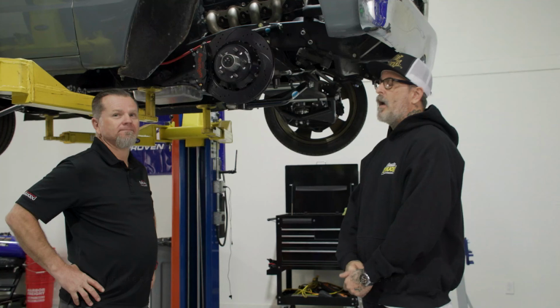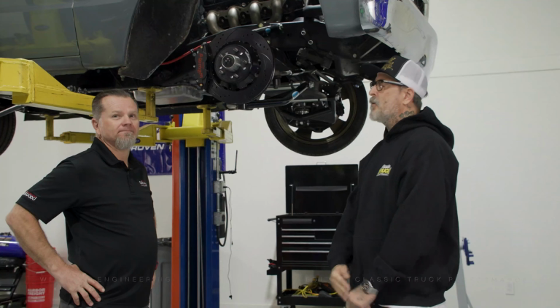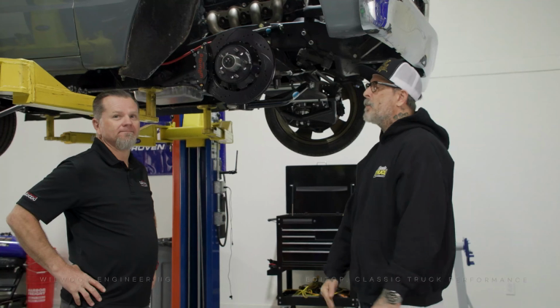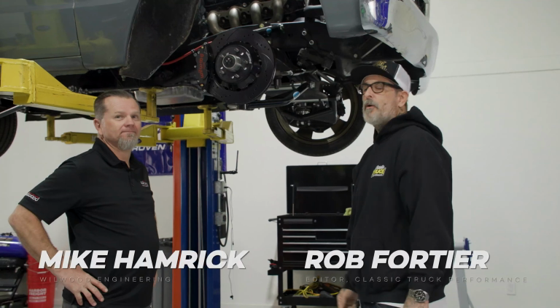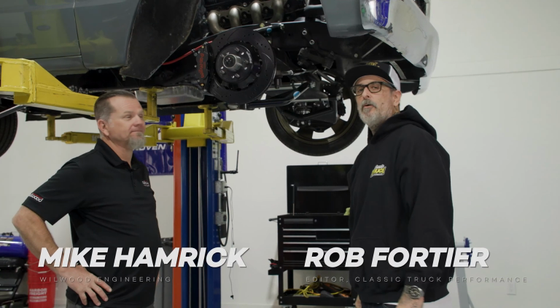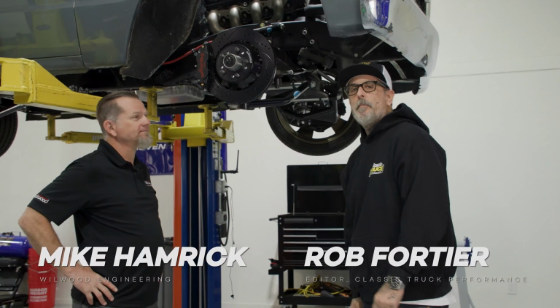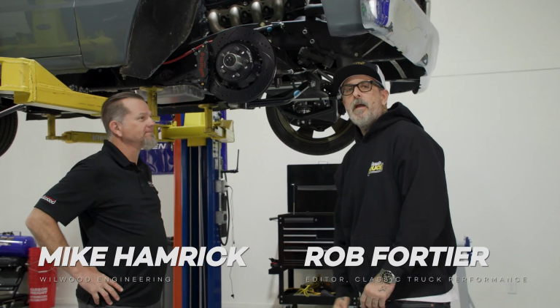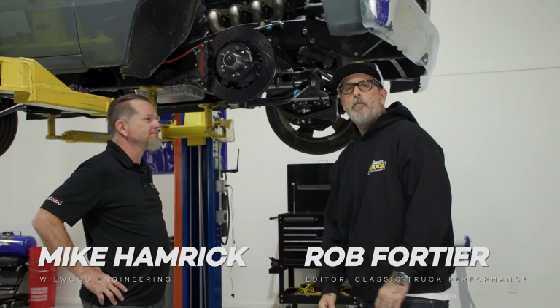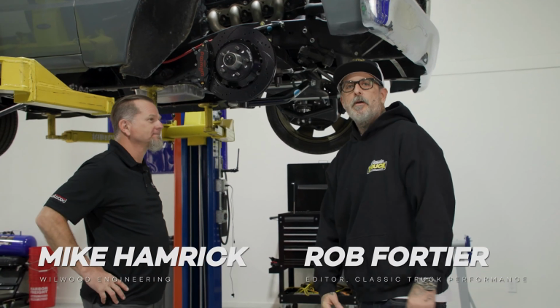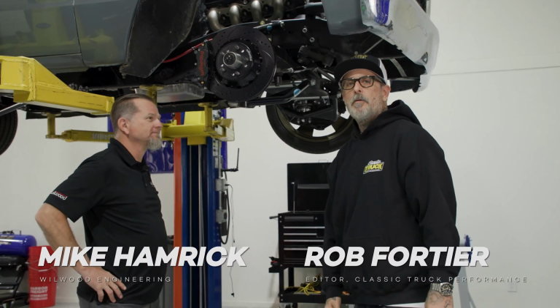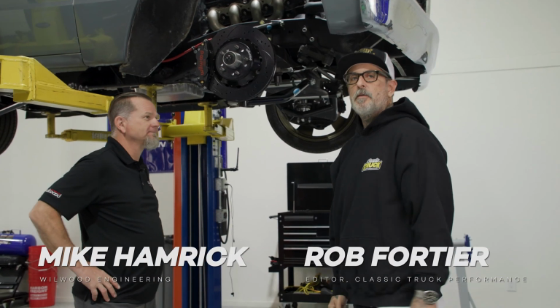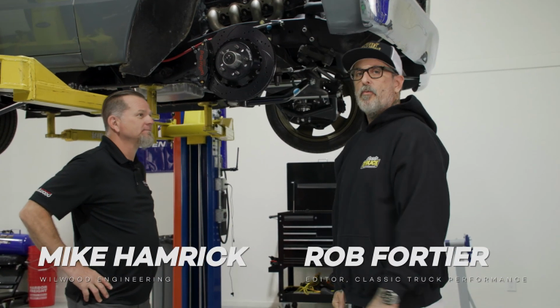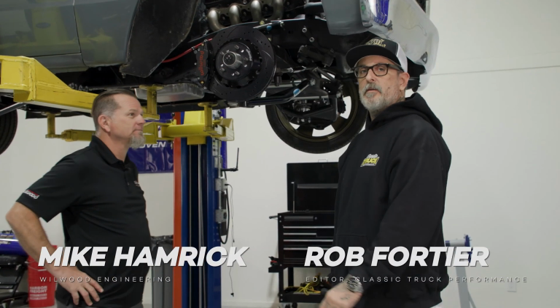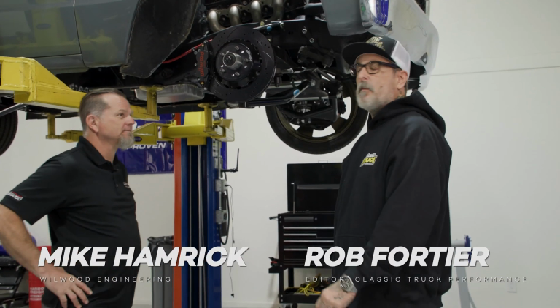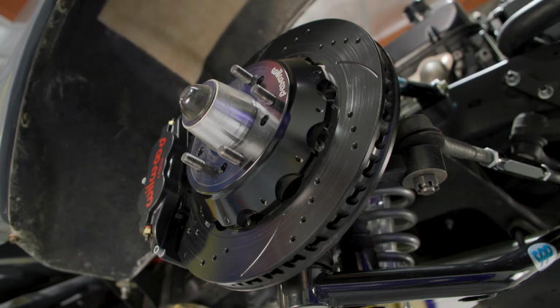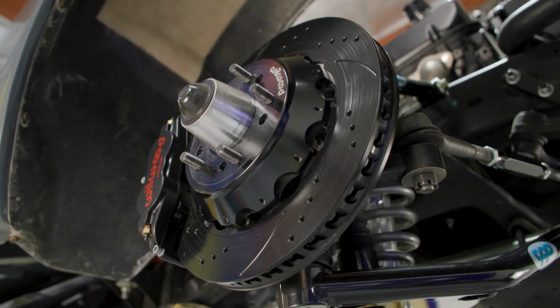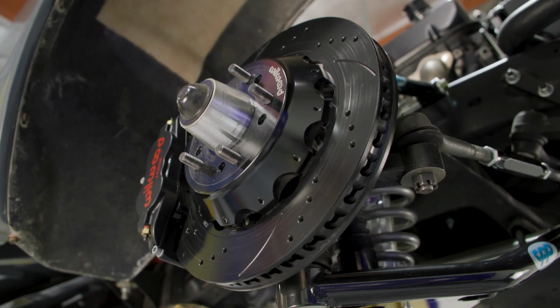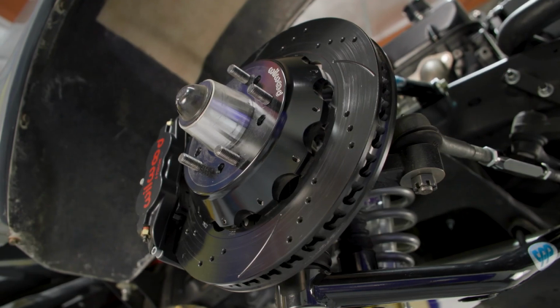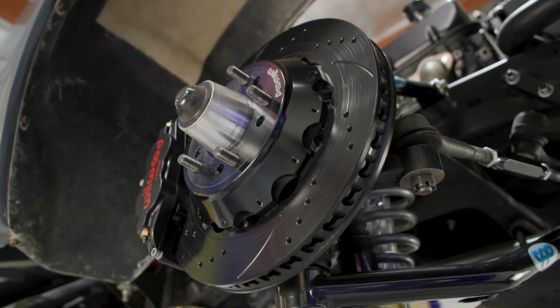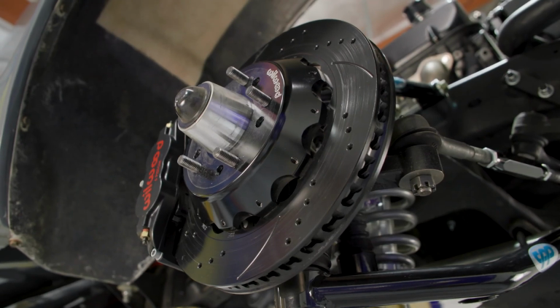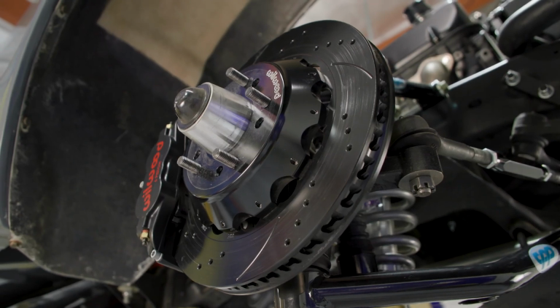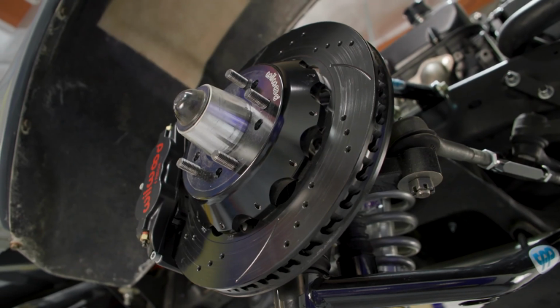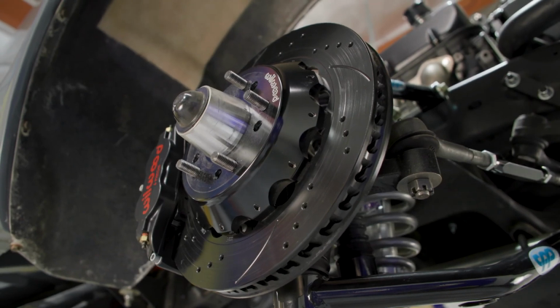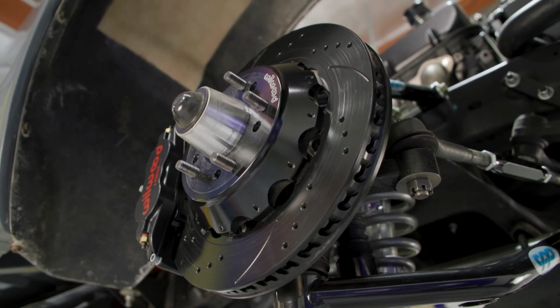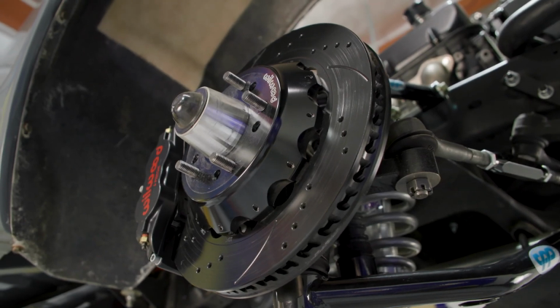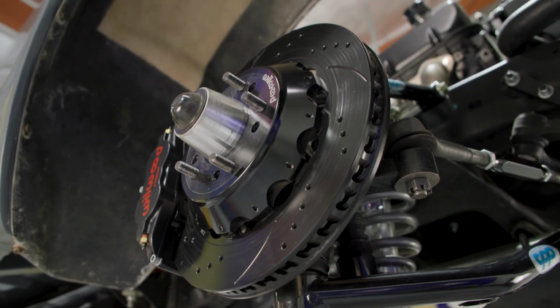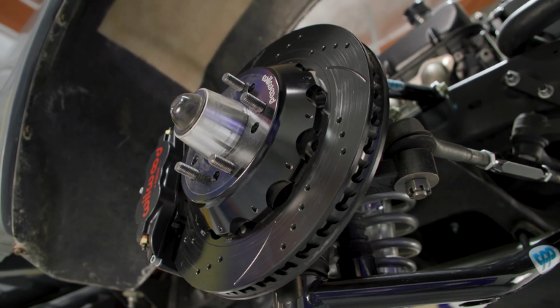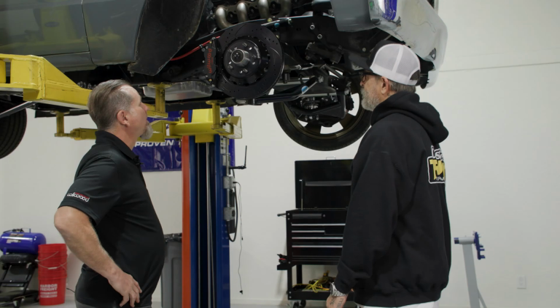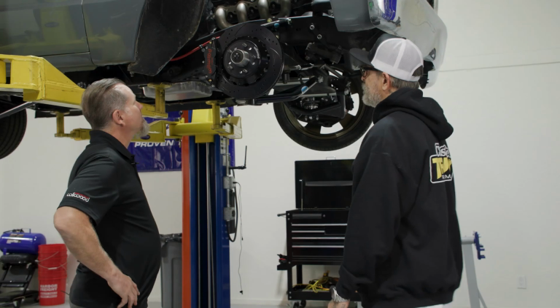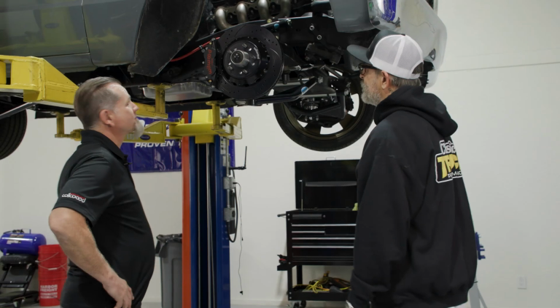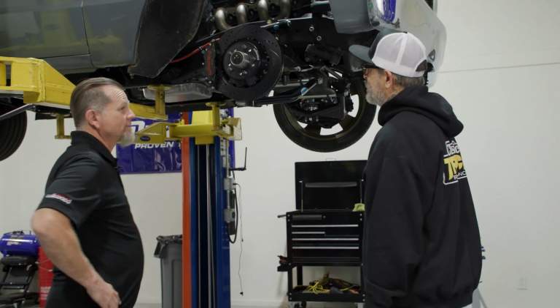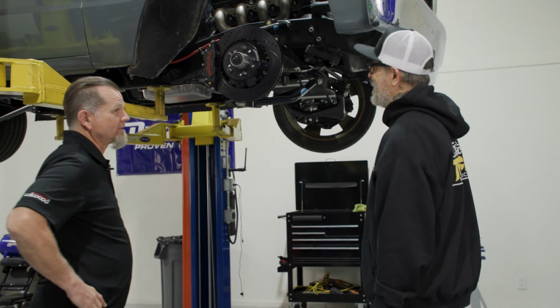I'm here with my buddy Will with Mike and we're here to talk about the brakes on my C-10, the polished turd.